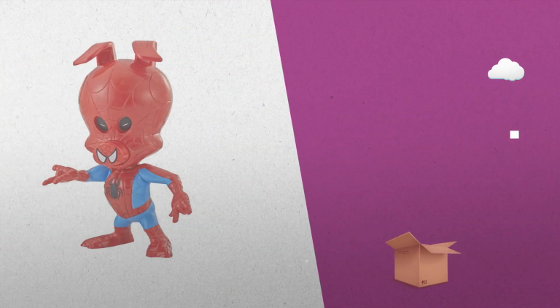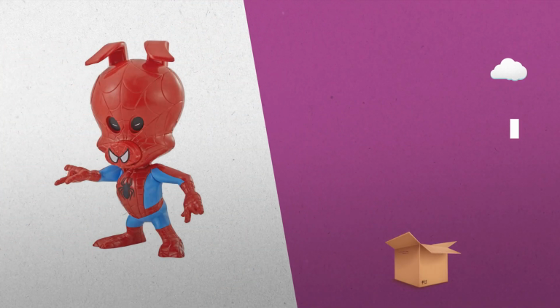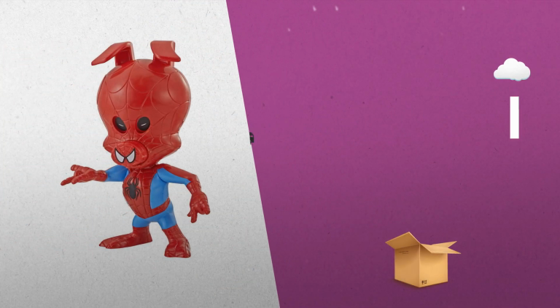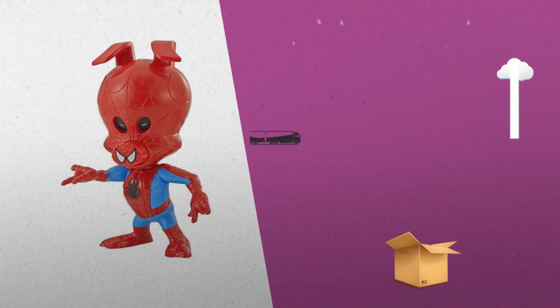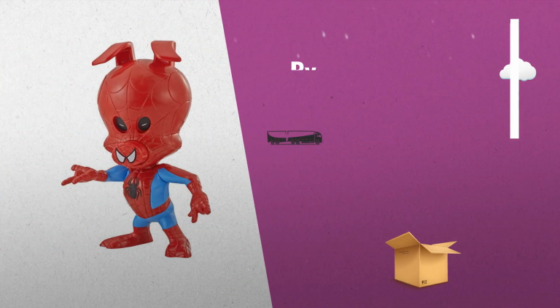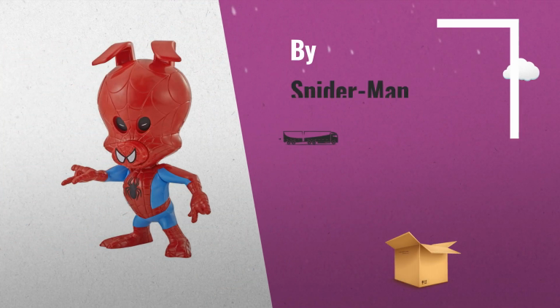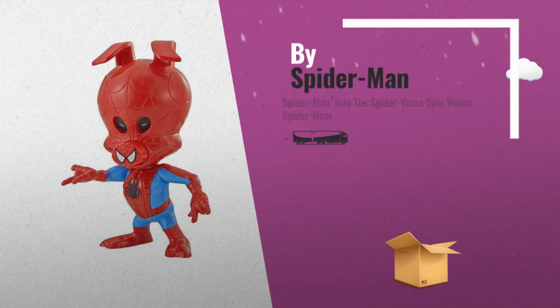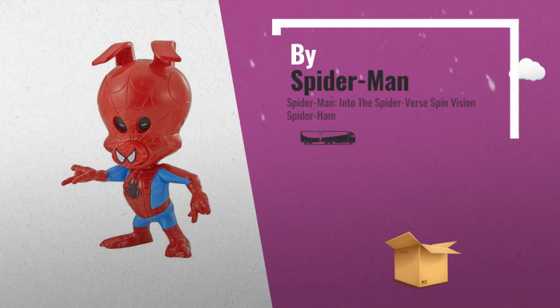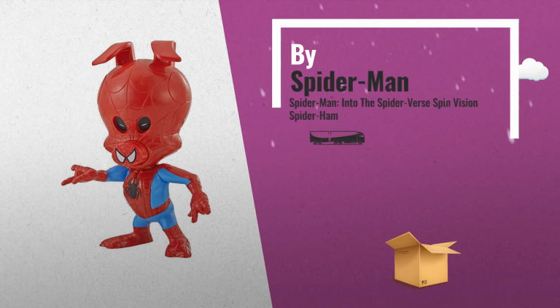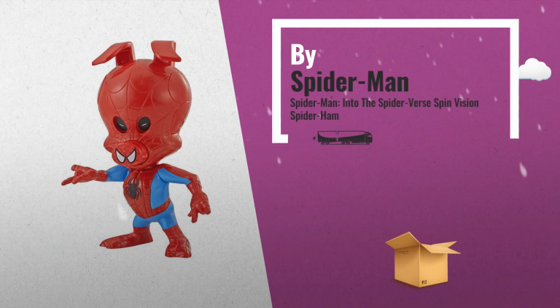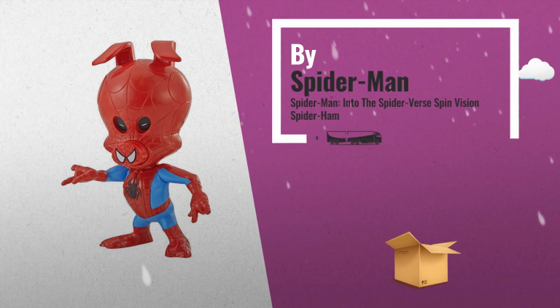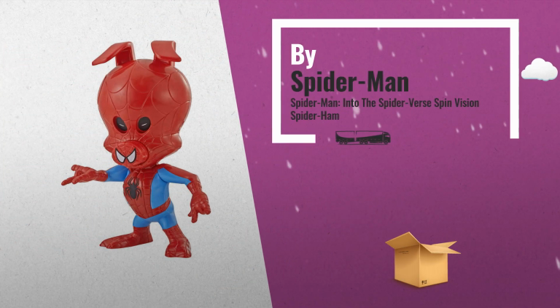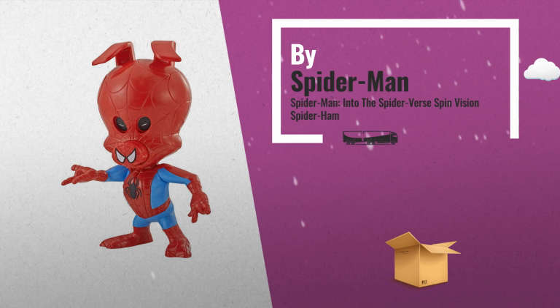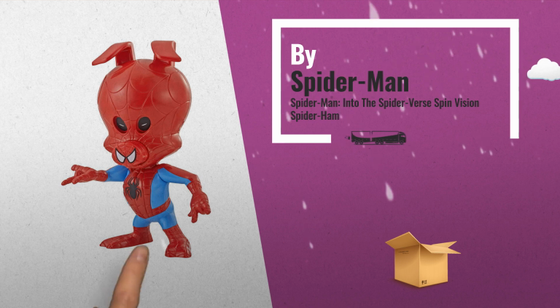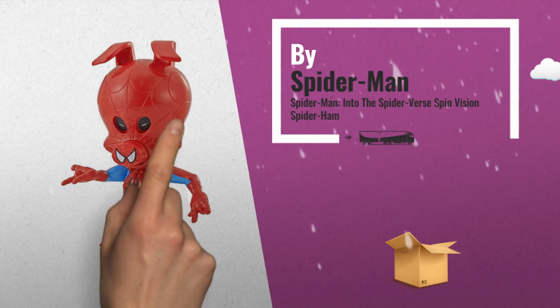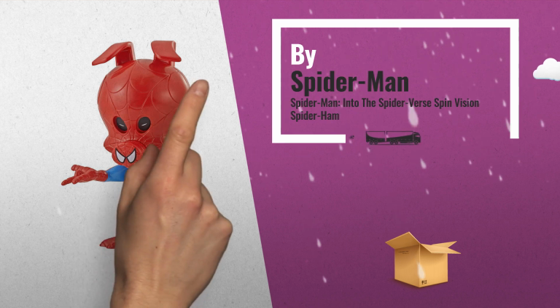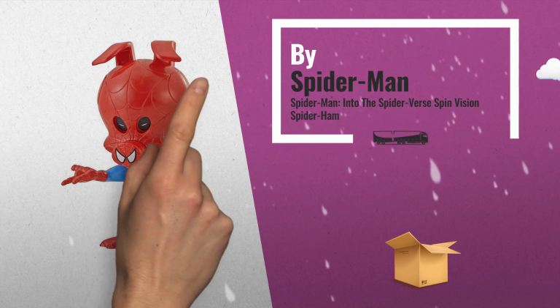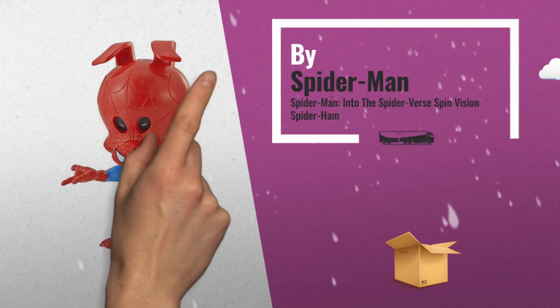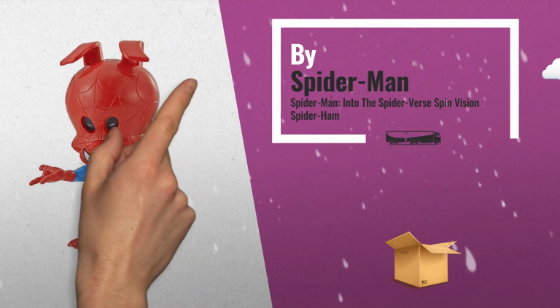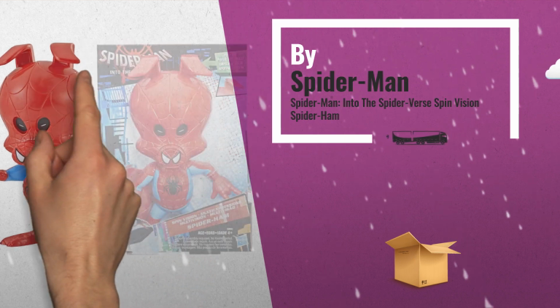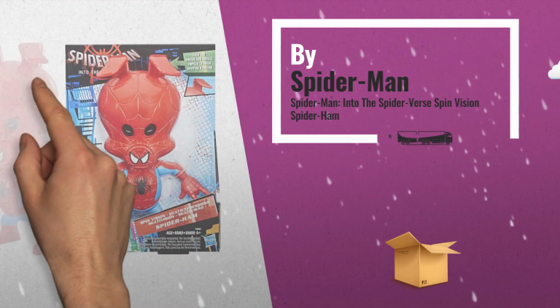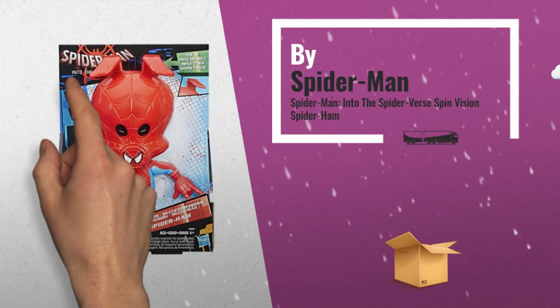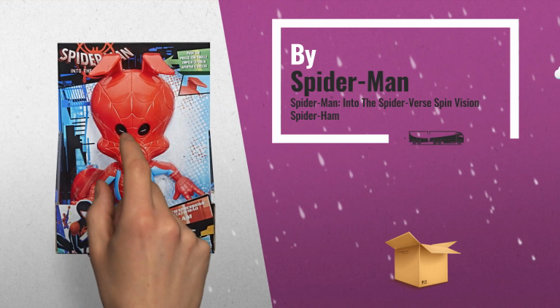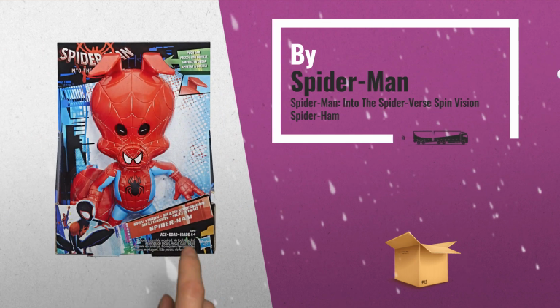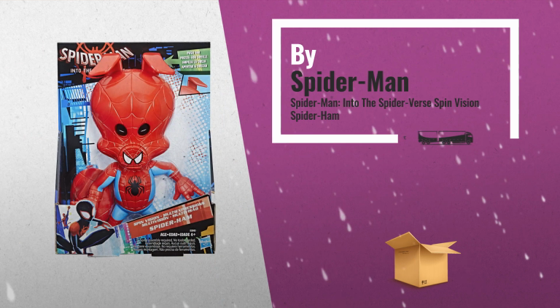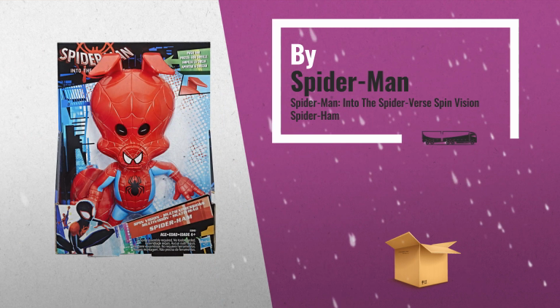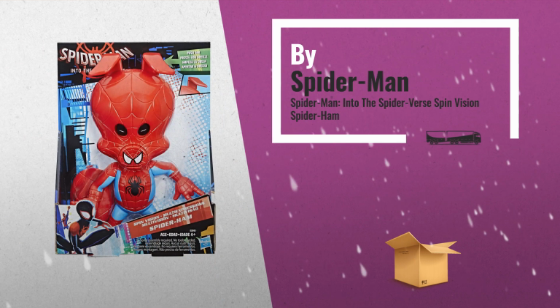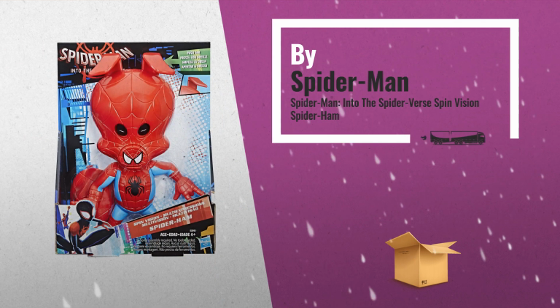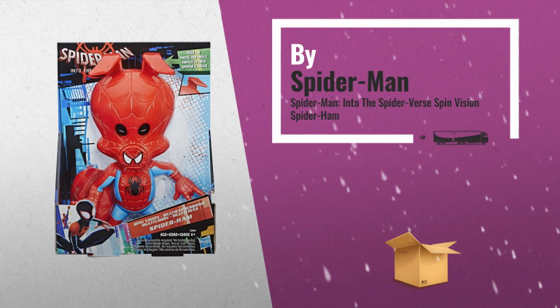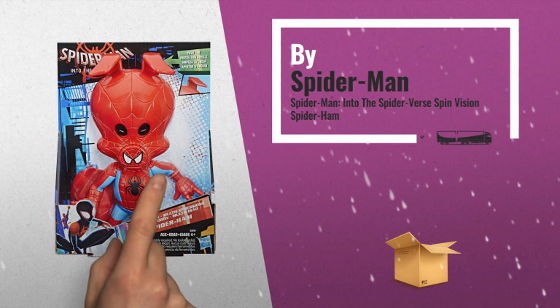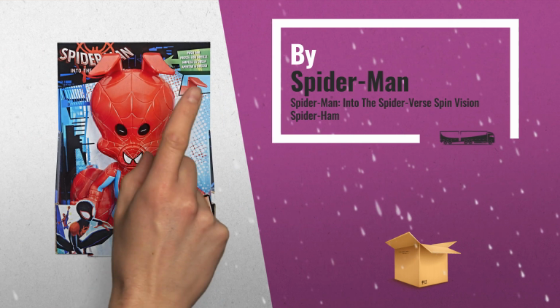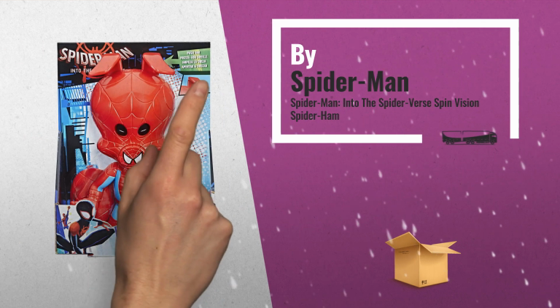Number 1: Spider-Ham figure with movie inspired design. With three different eye expressions, by Spider-Man.